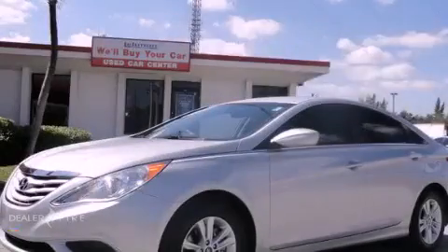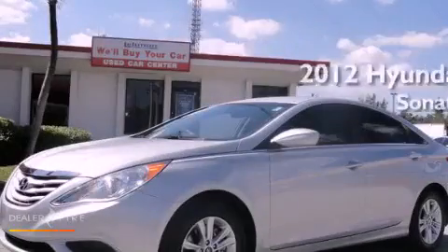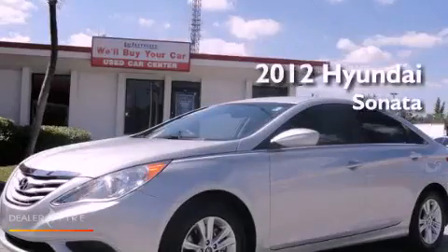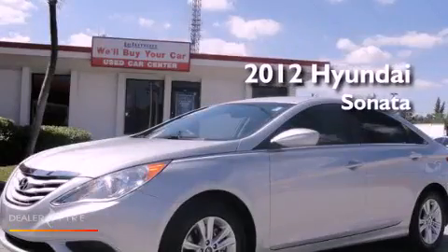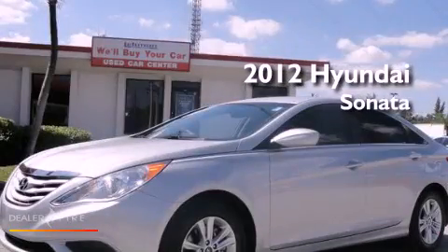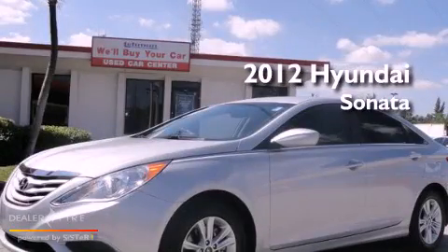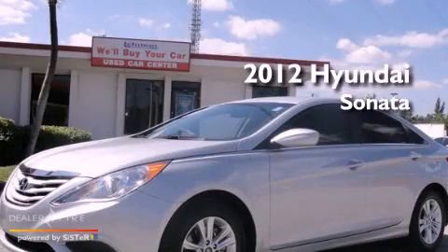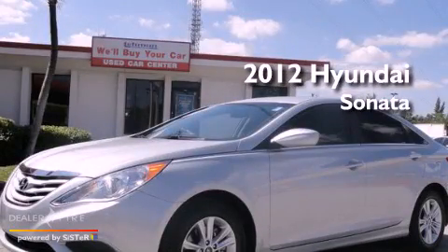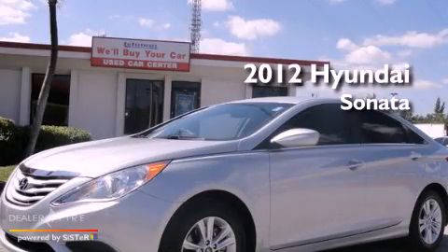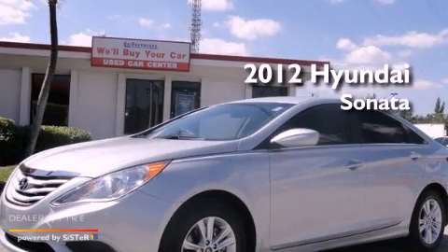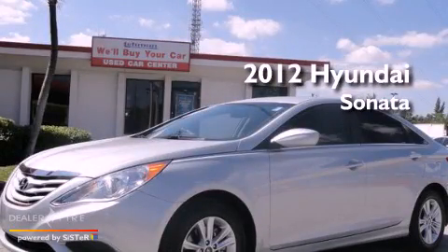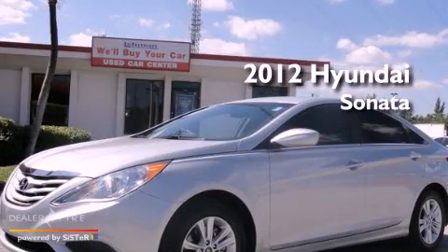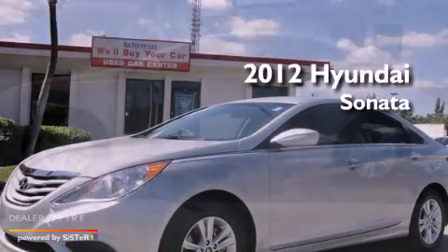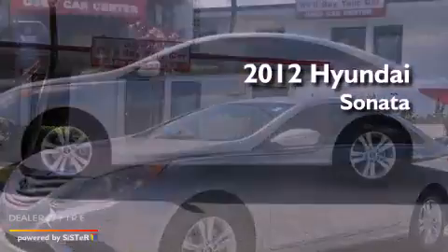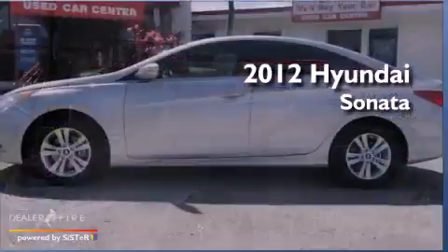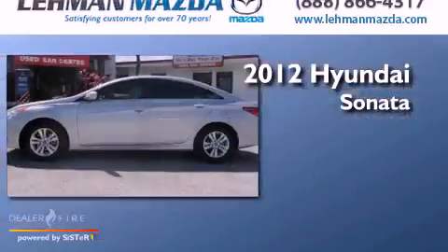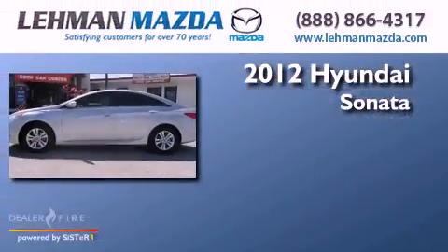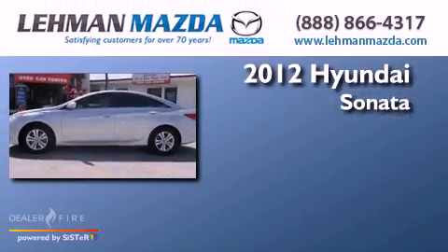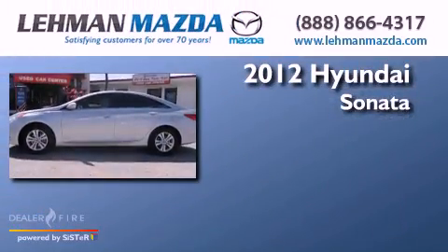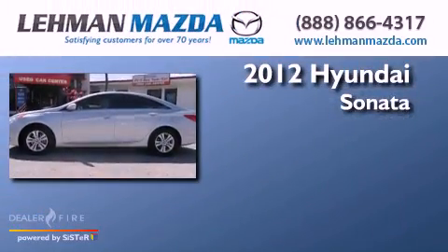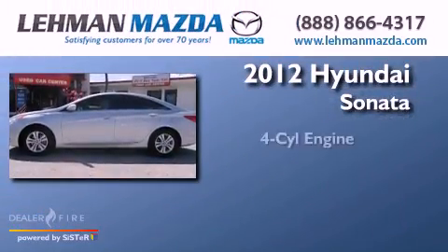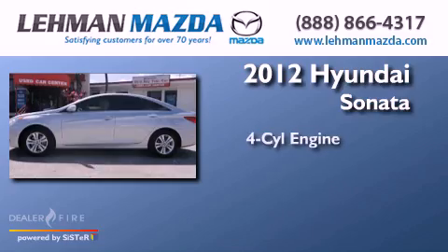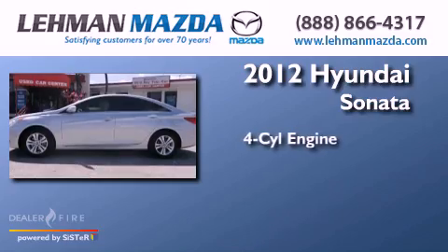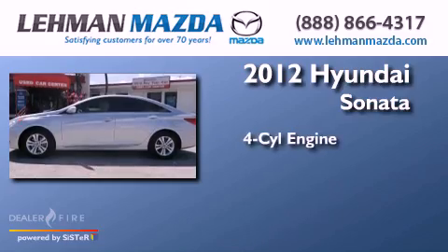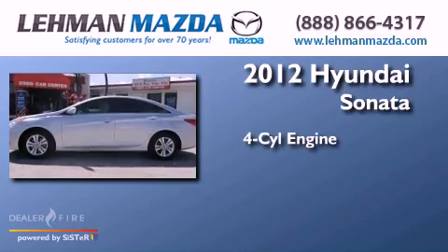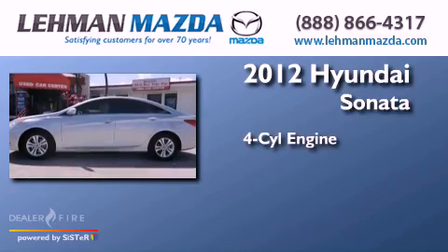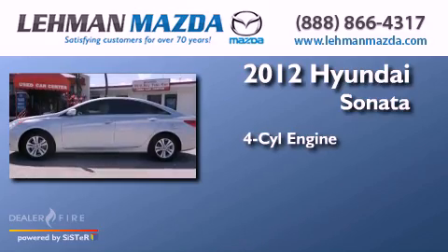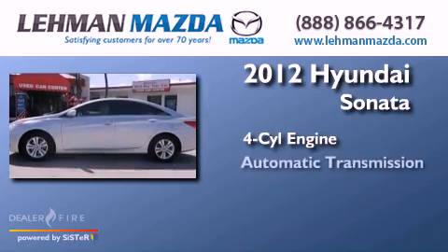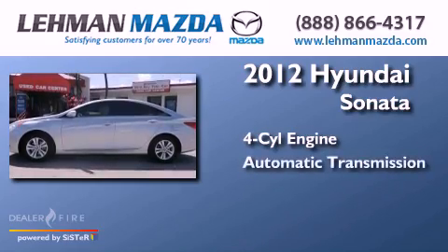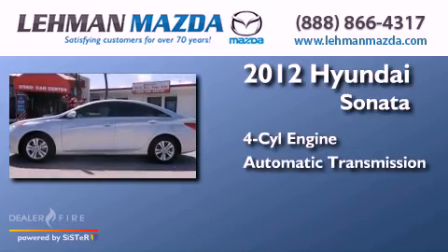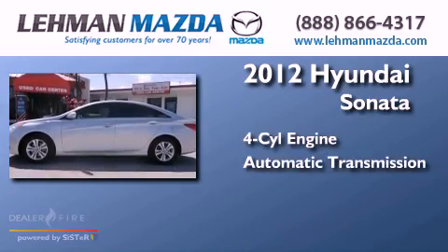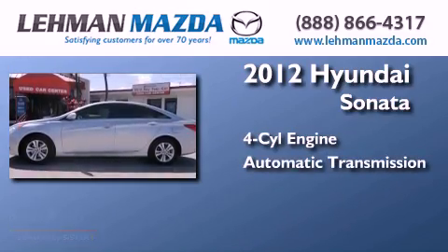This is a certified pre-owned 2012 Hyundai Sonata. It has a four-cylinder engine and an automatic transmission.